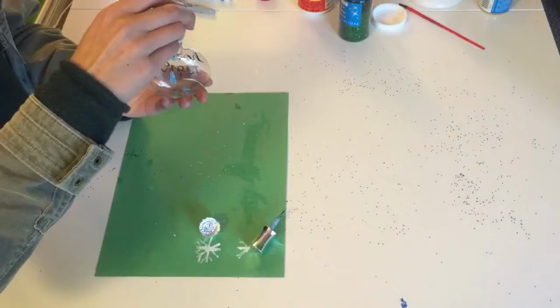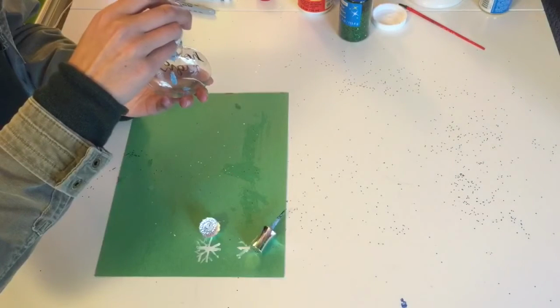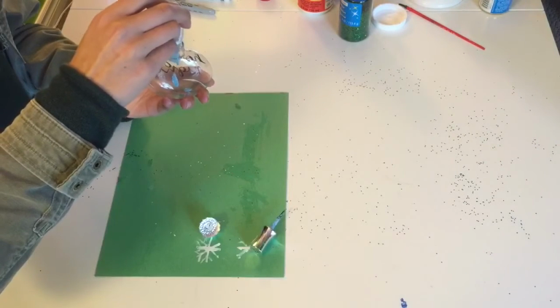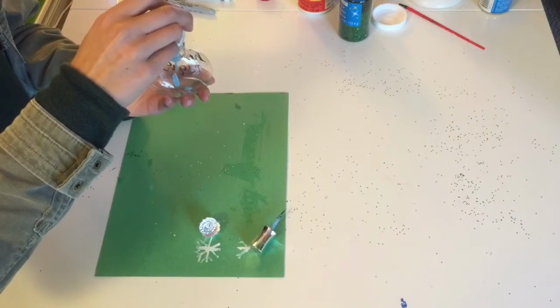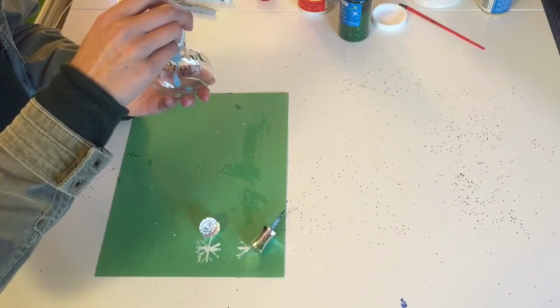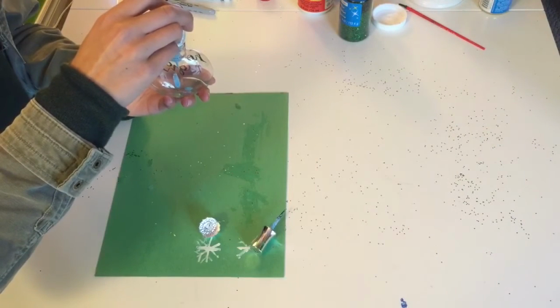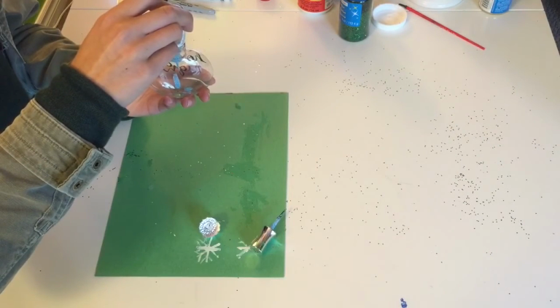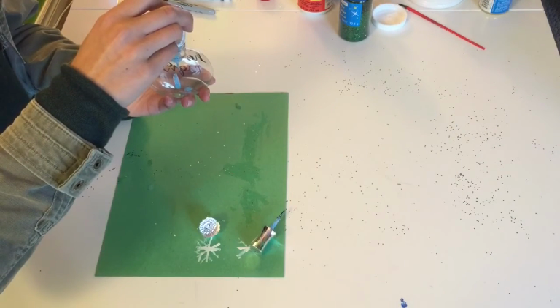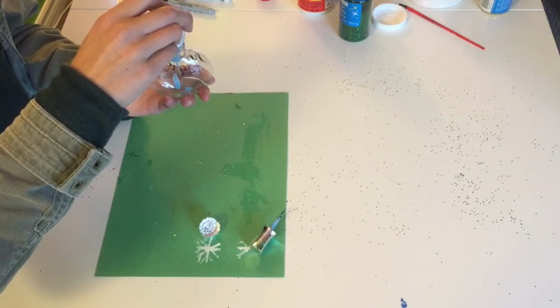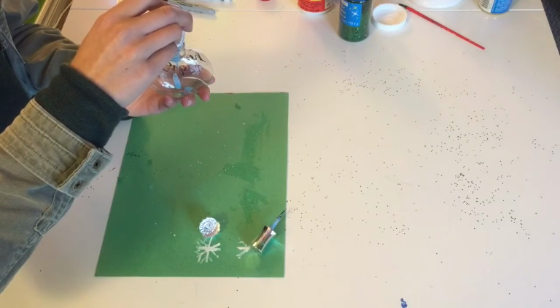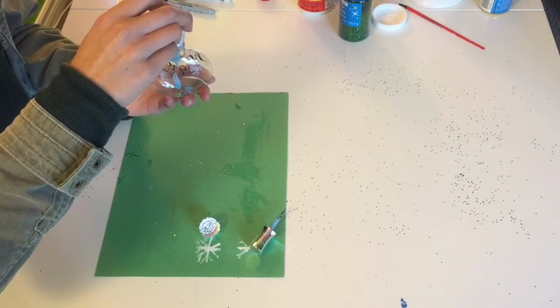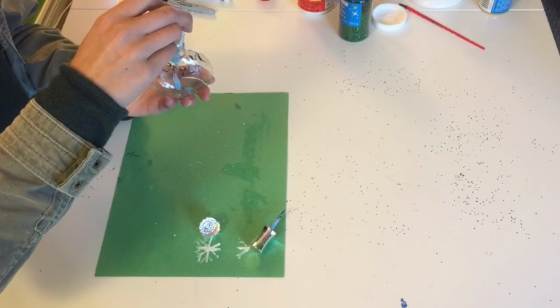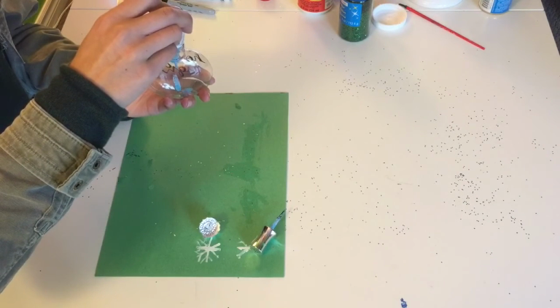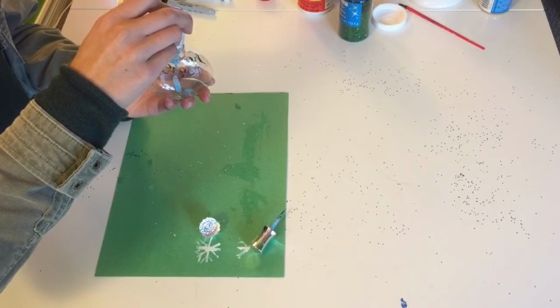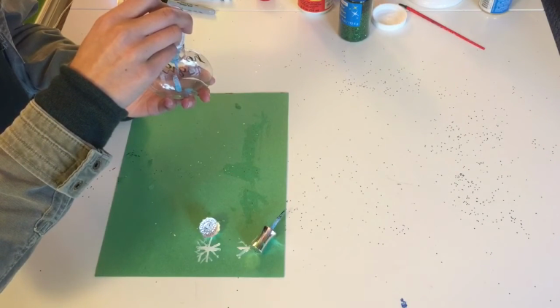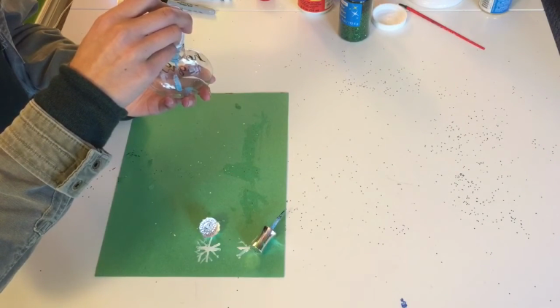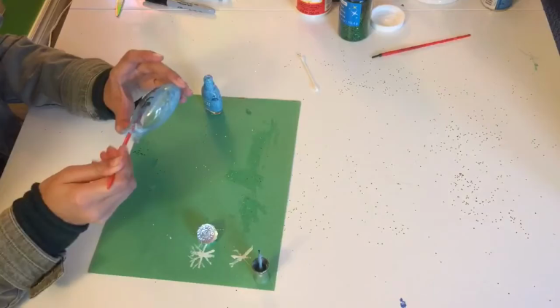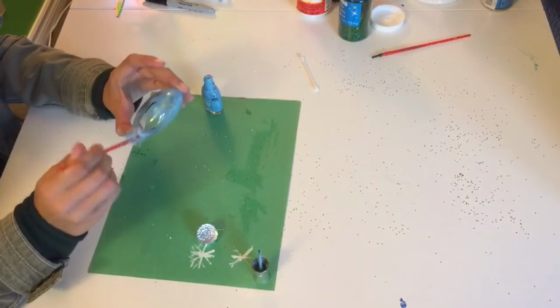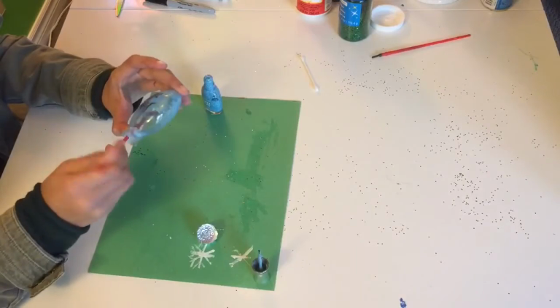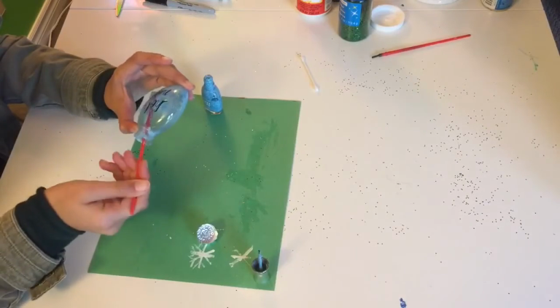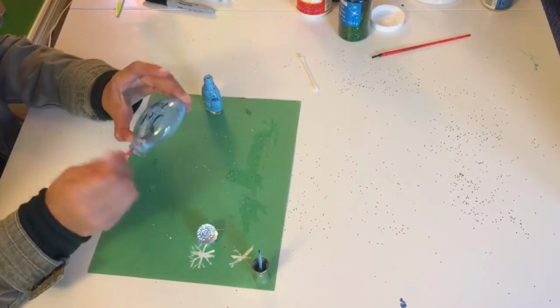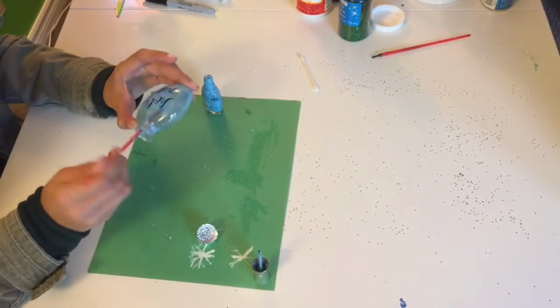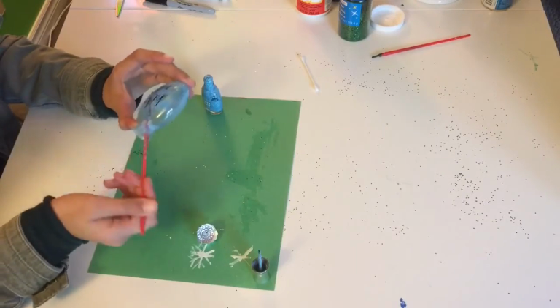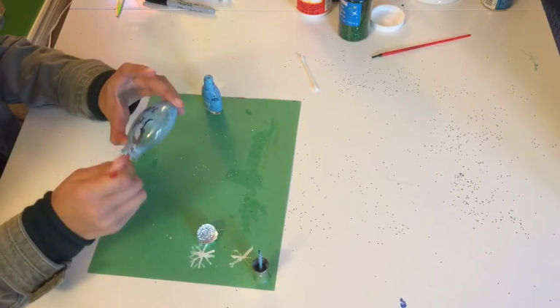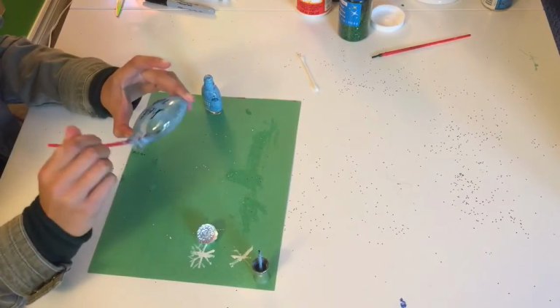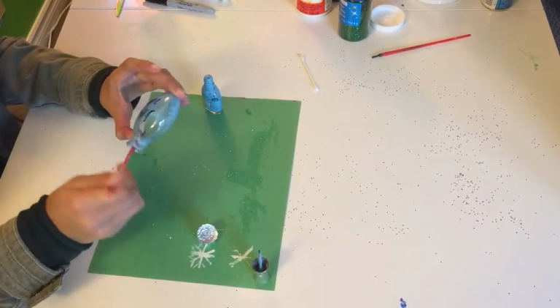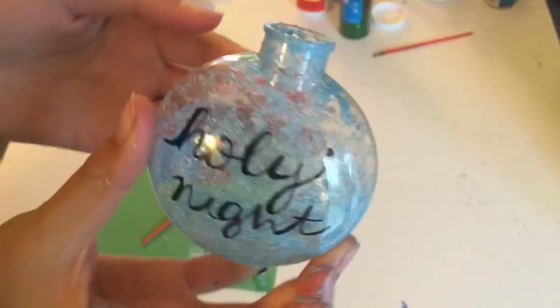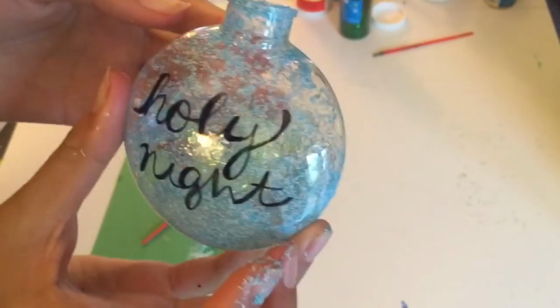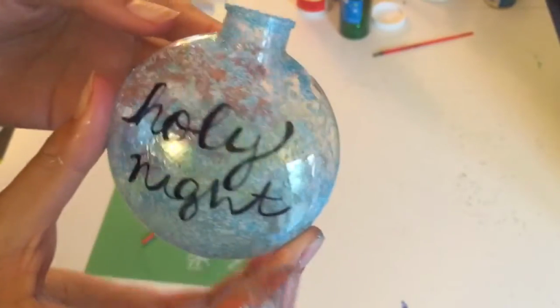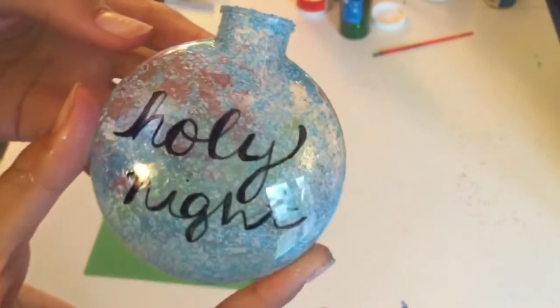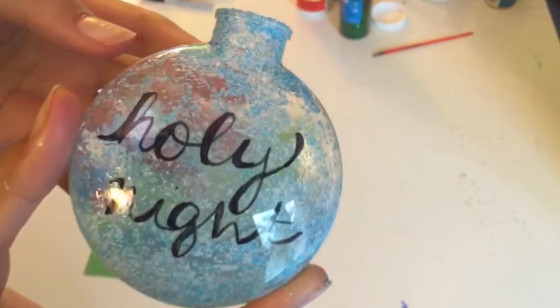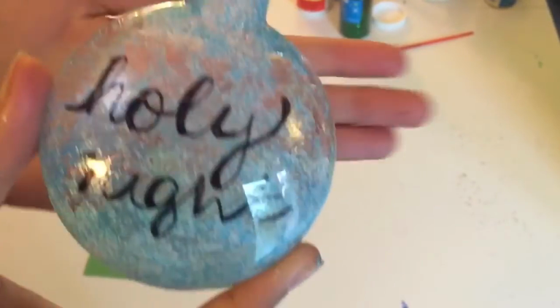Then pour your nail polish into the ornament and use a paintbrush or any method to coat the inside. There you go.